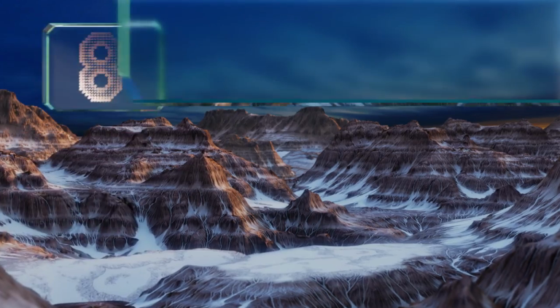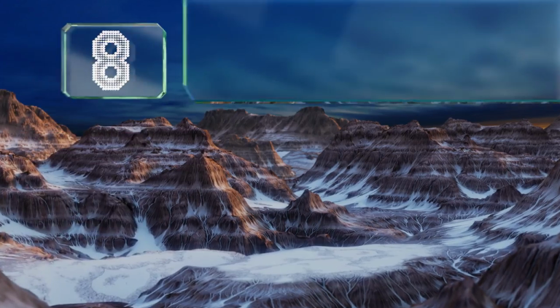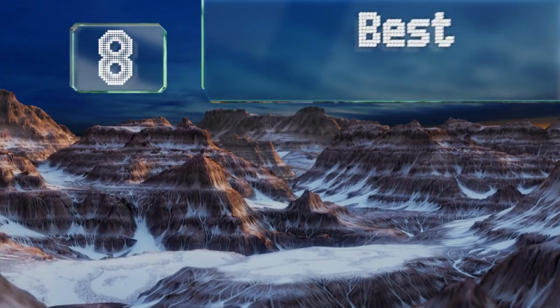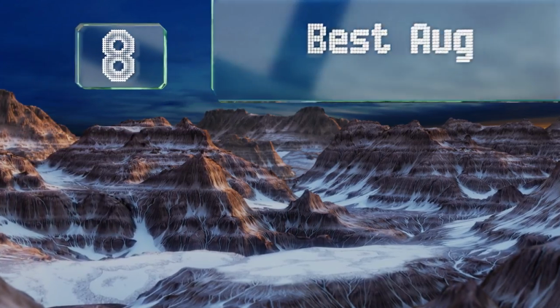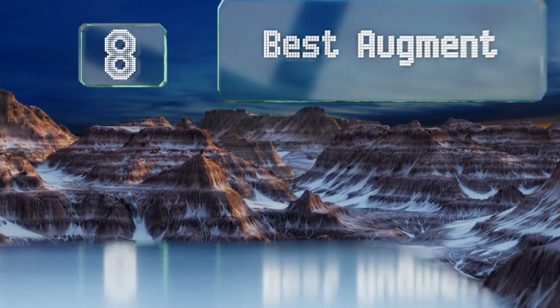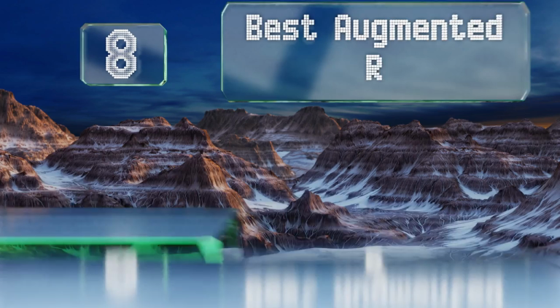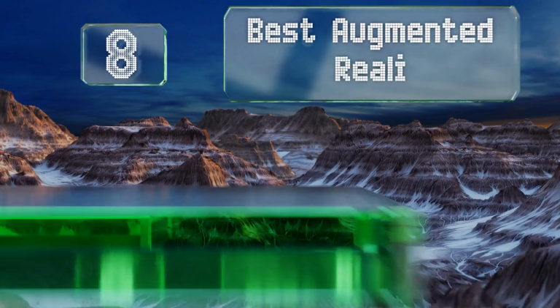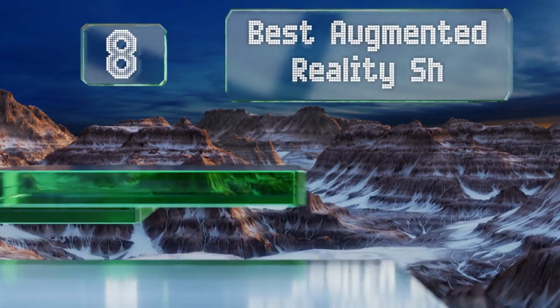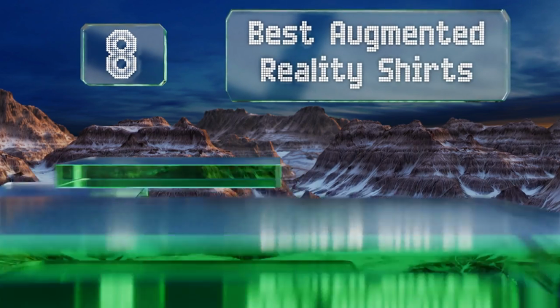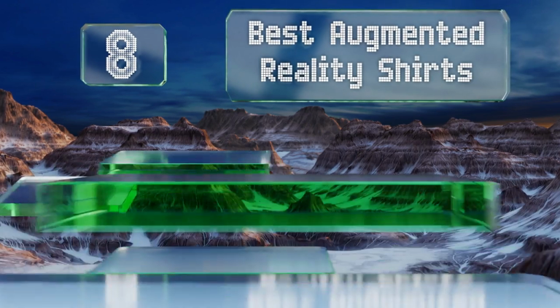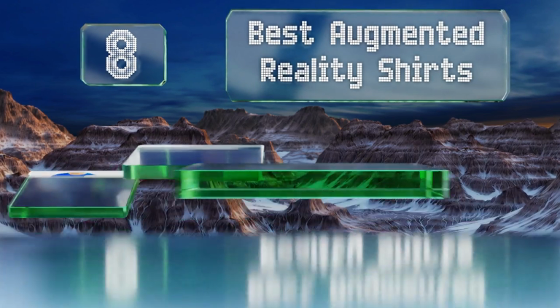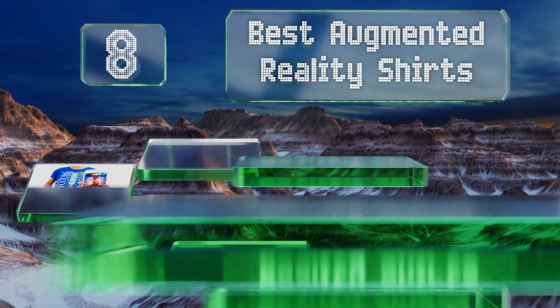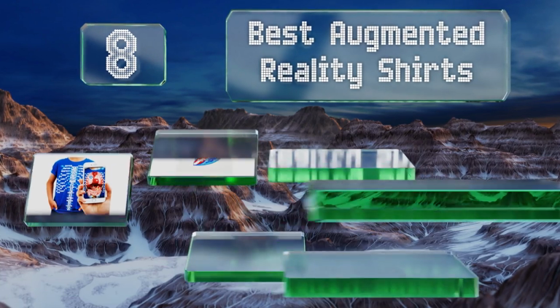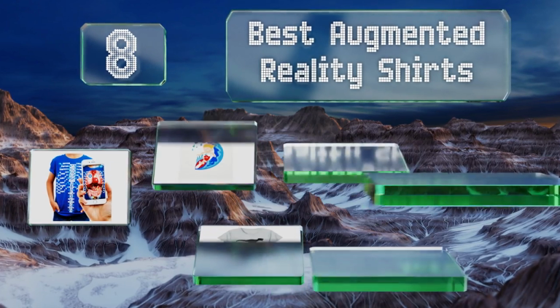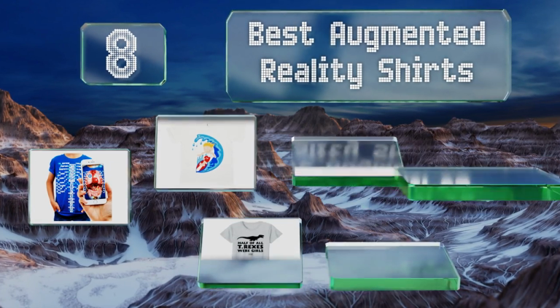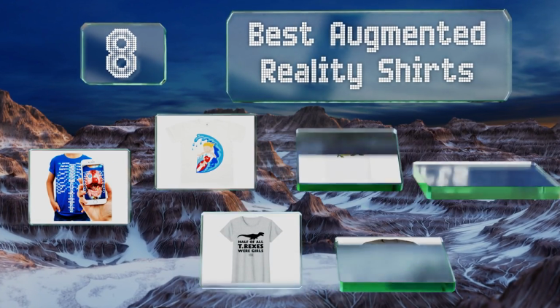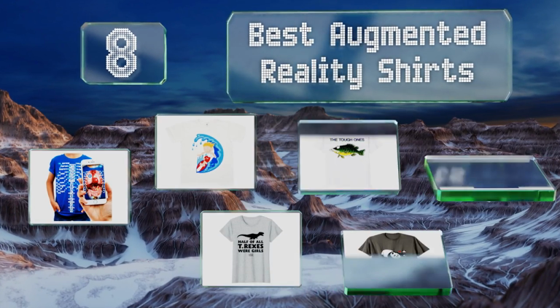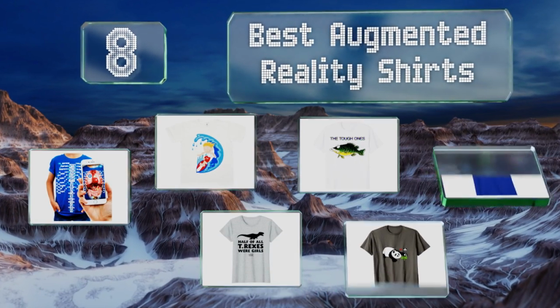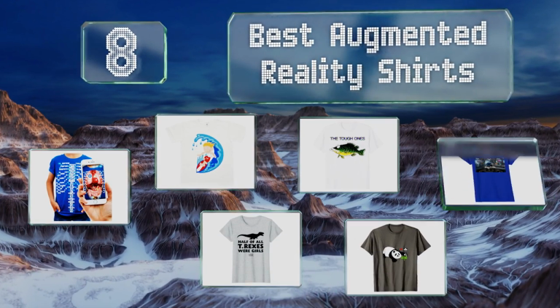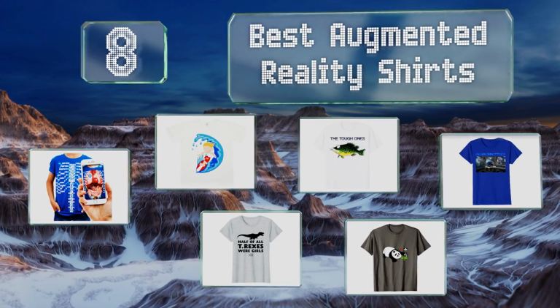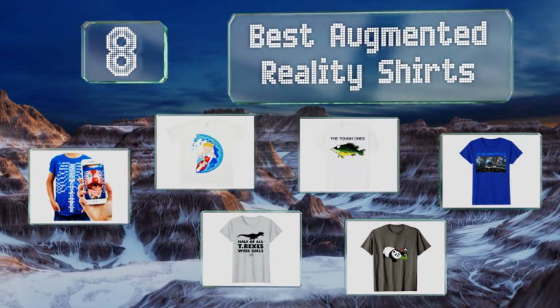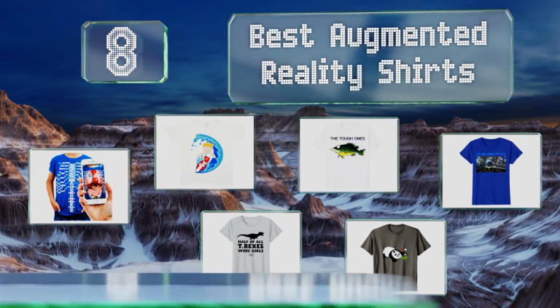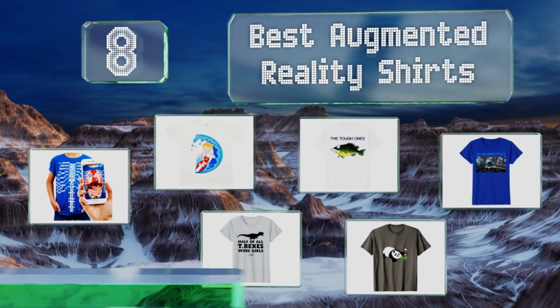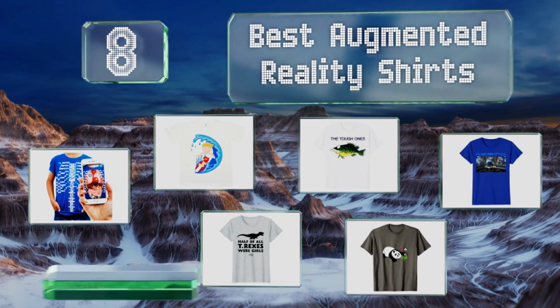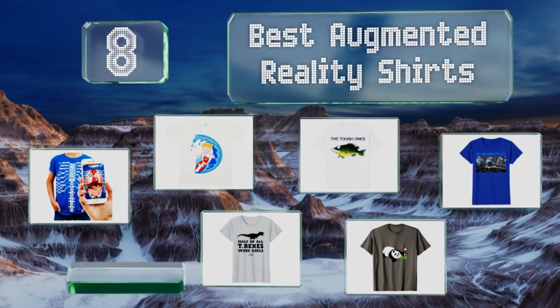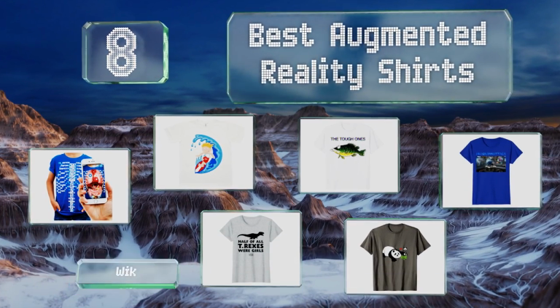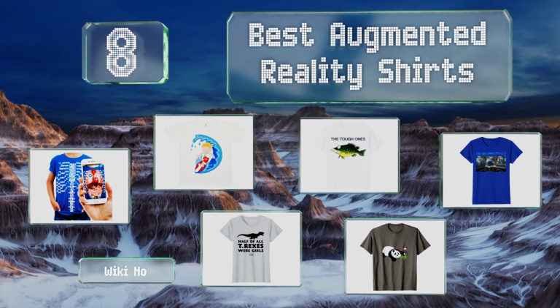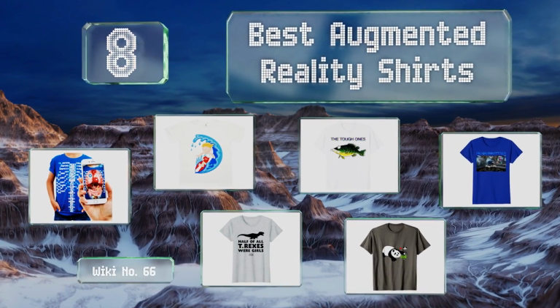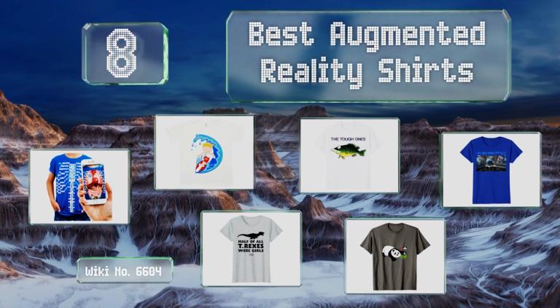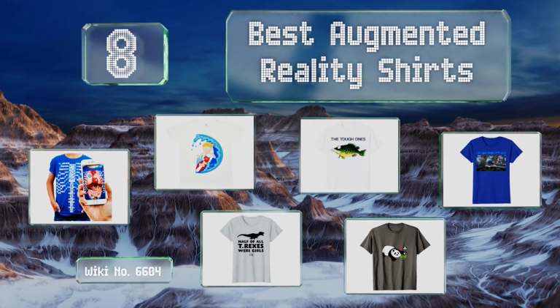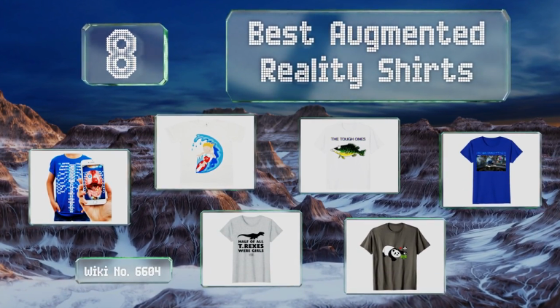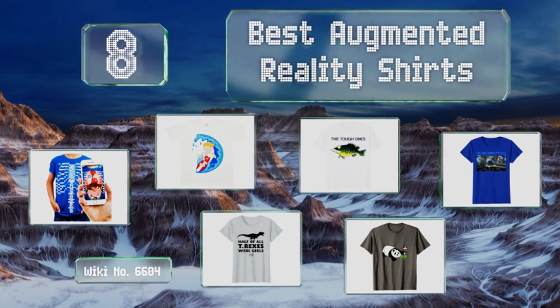EasyVid presents the eight best augmented reality shirts. Let's get started with the list.